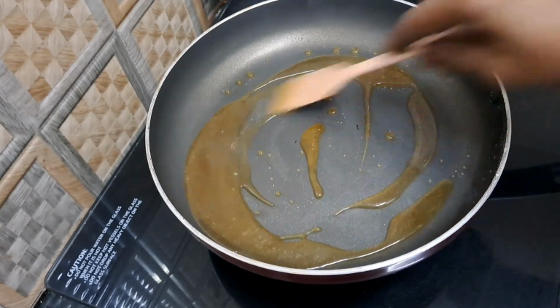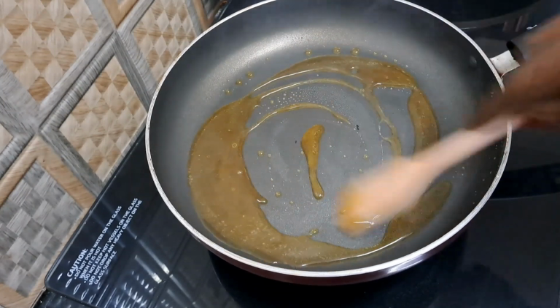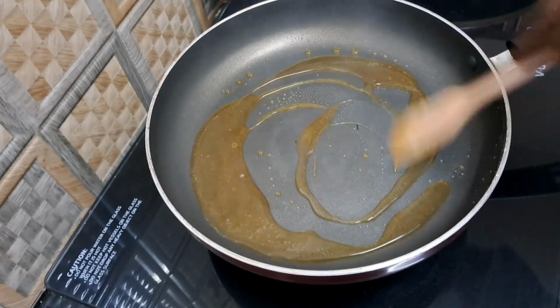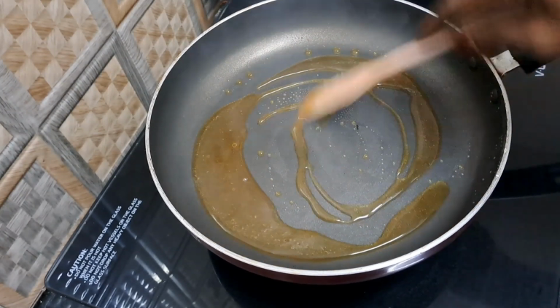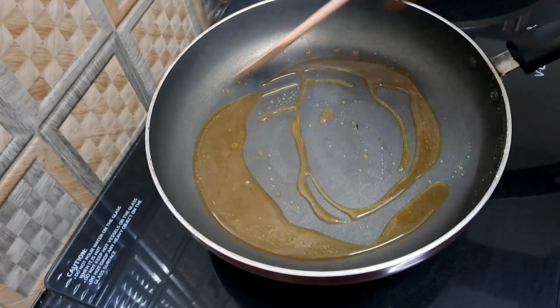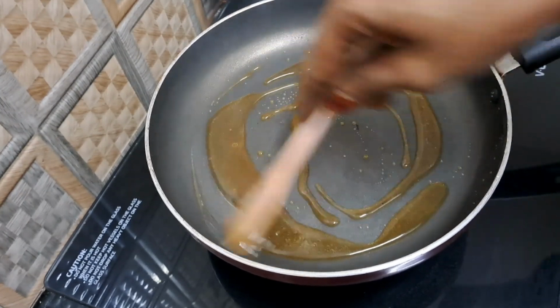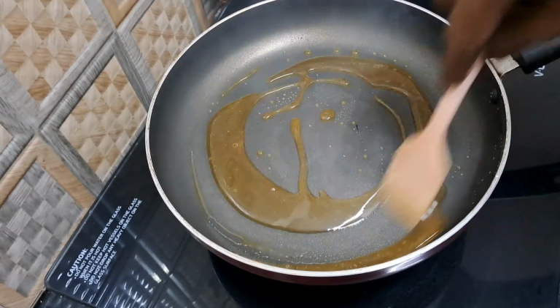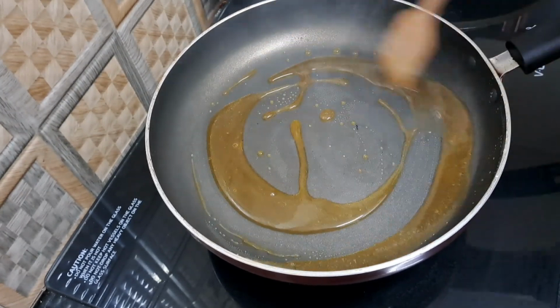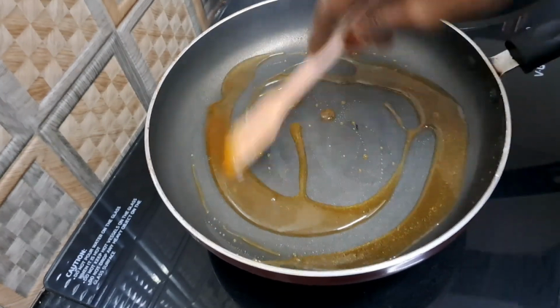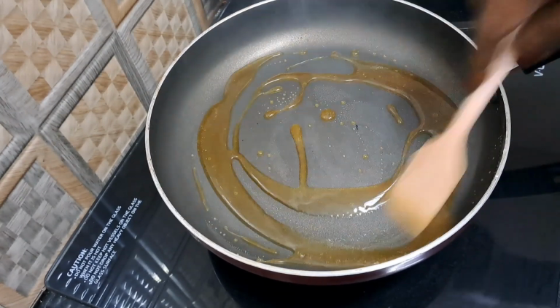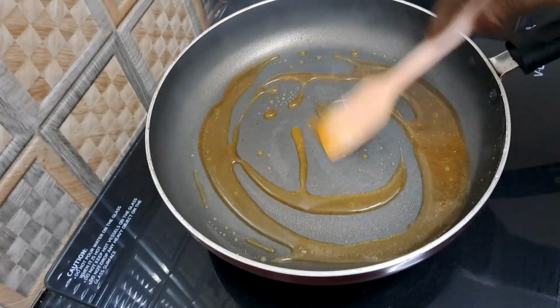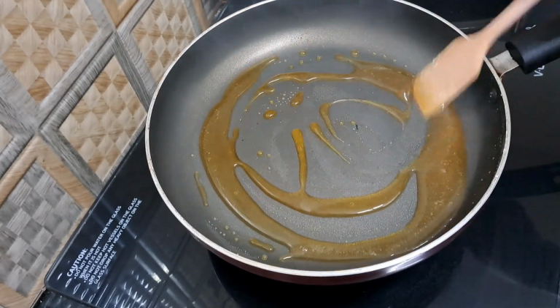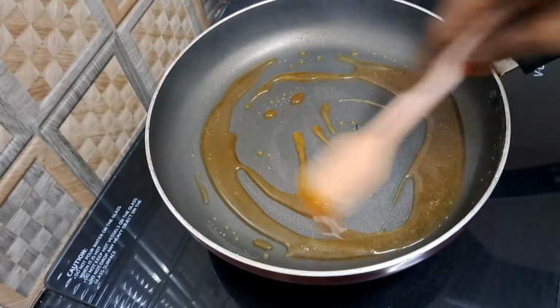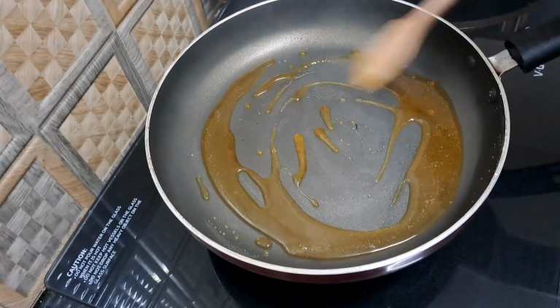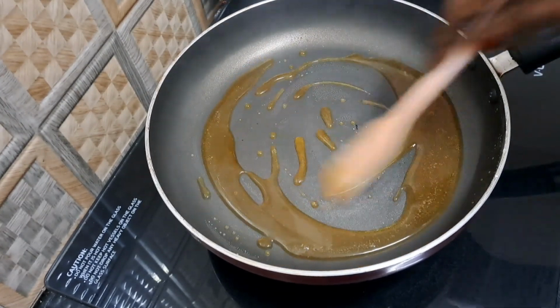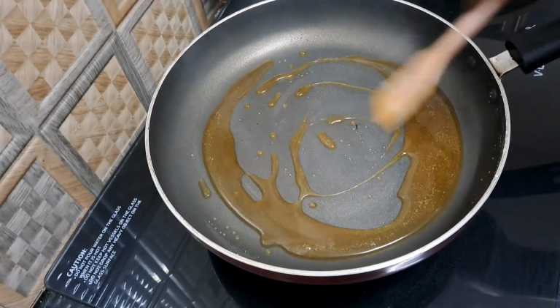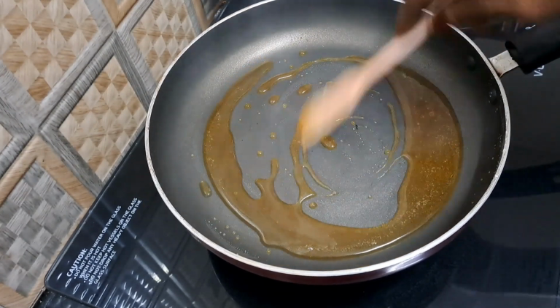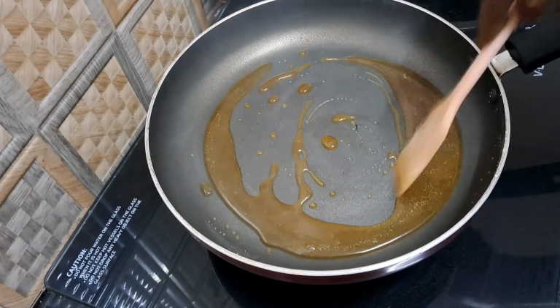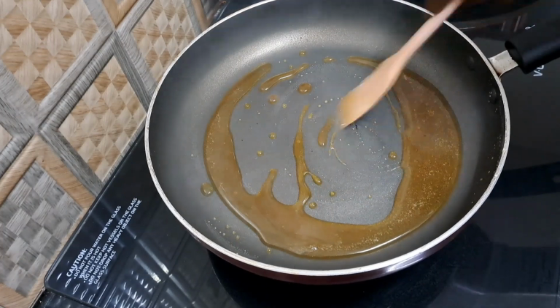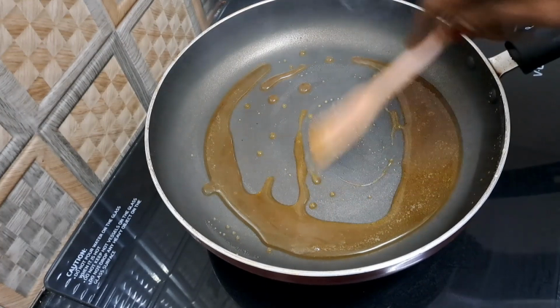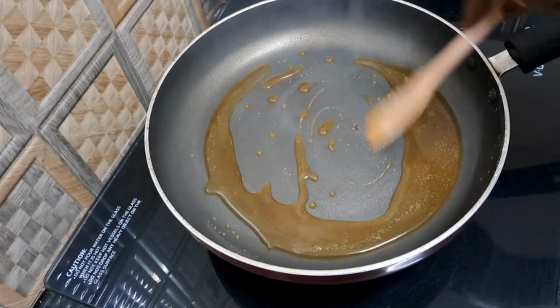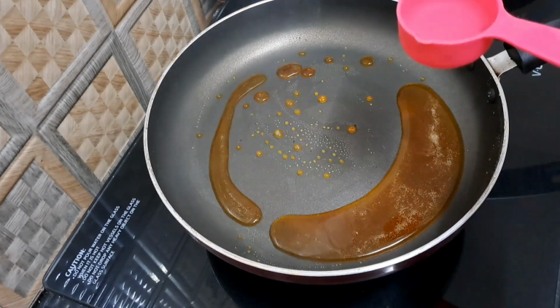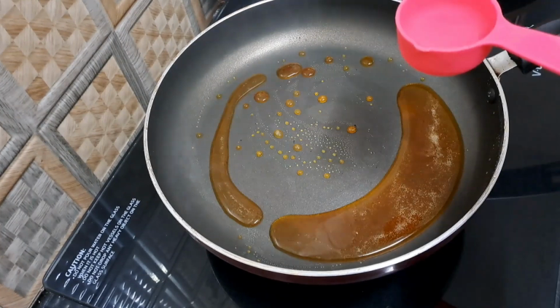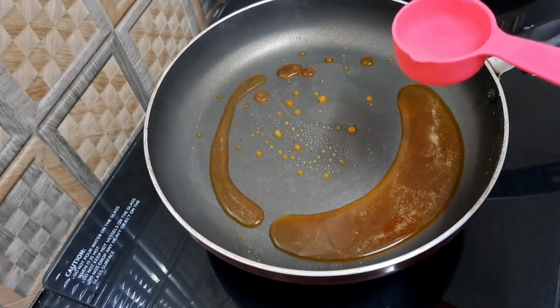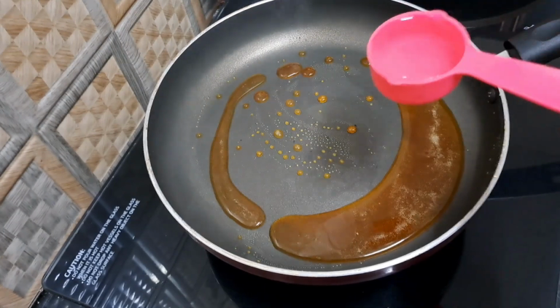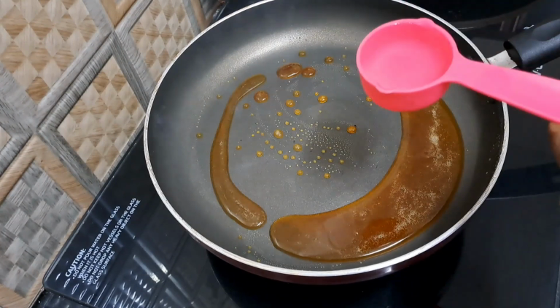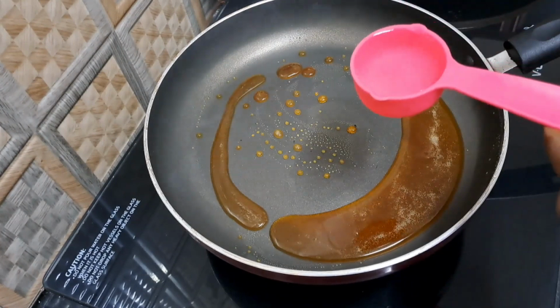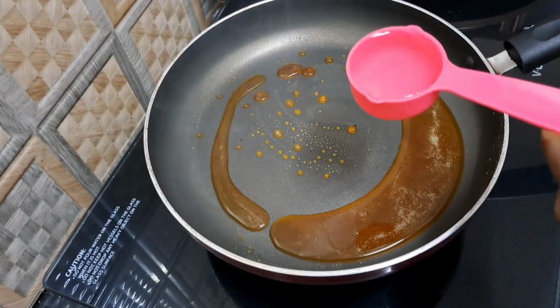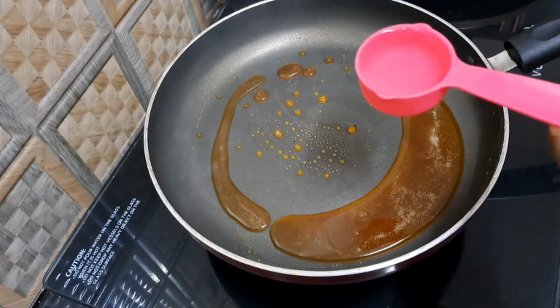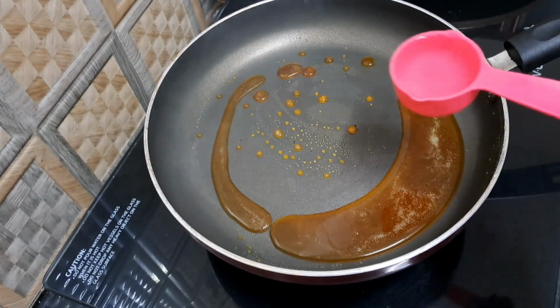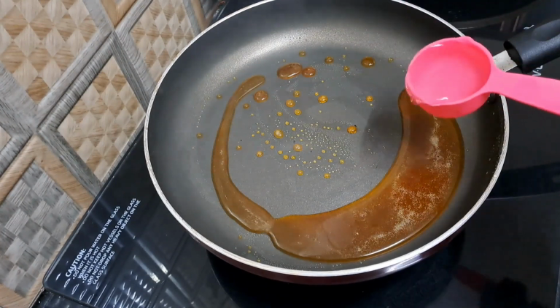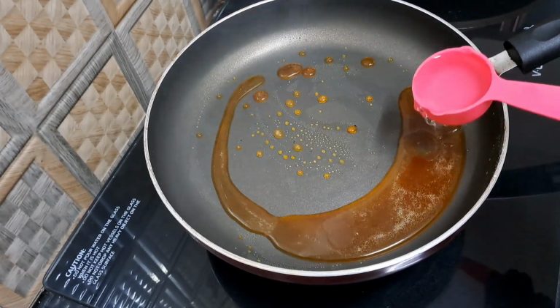In this case, we are going to make two tablespoons of caramel. Why not?